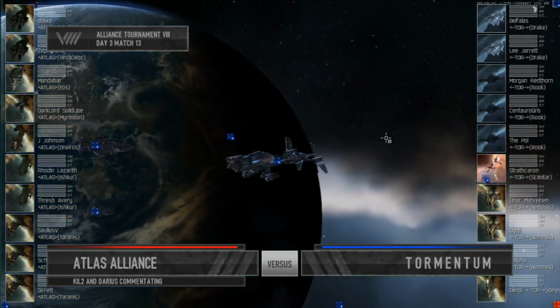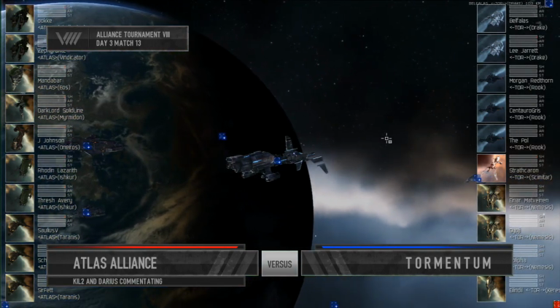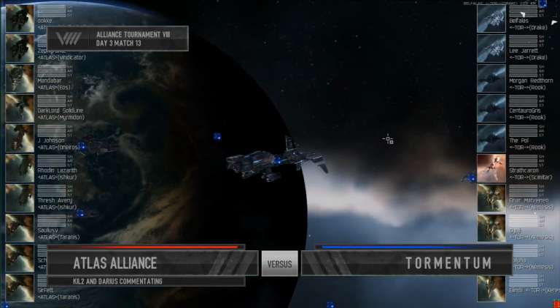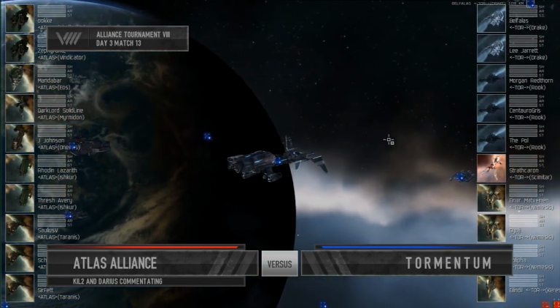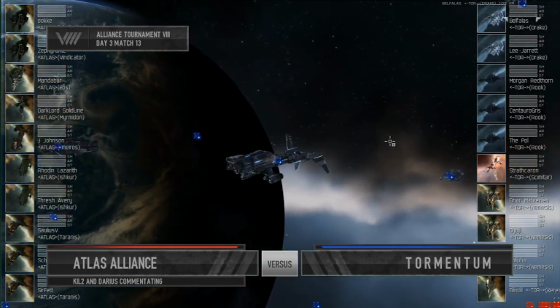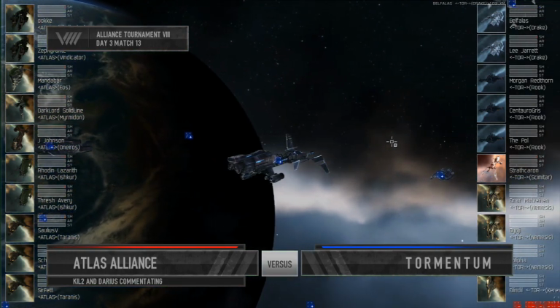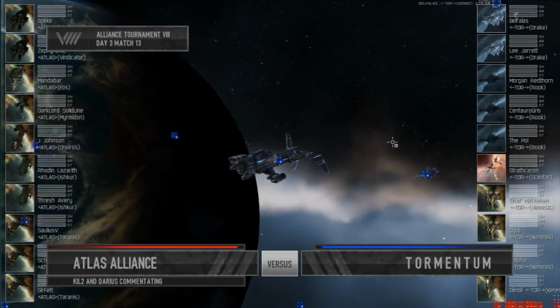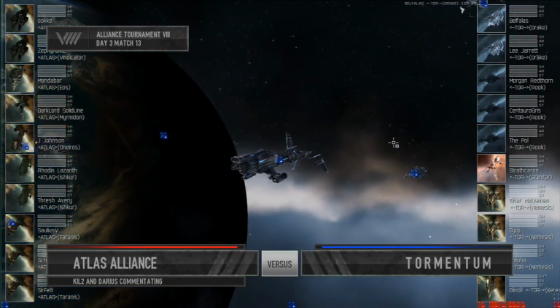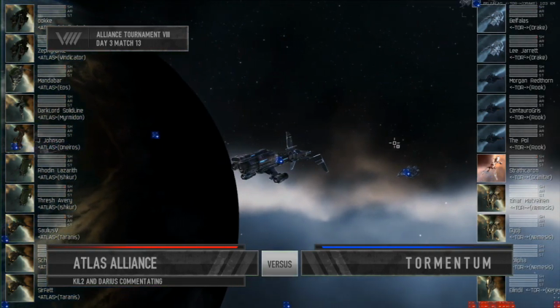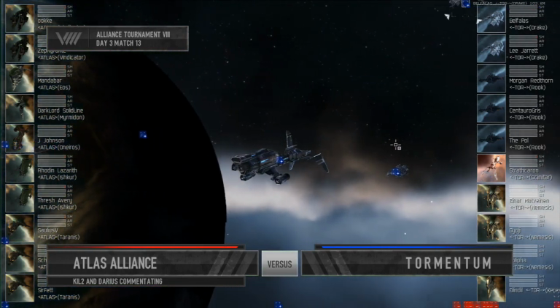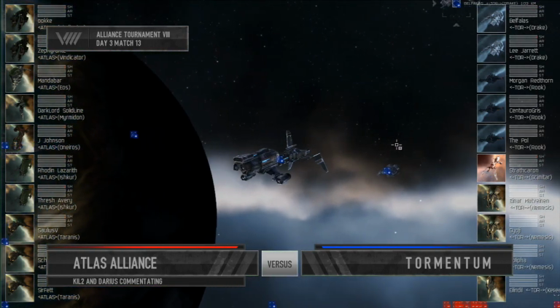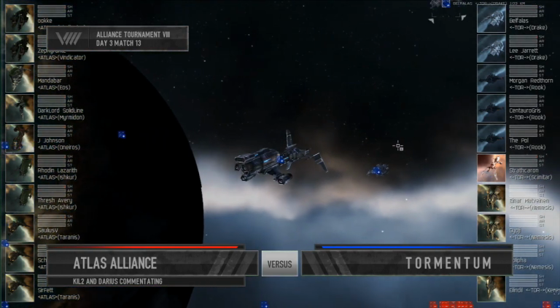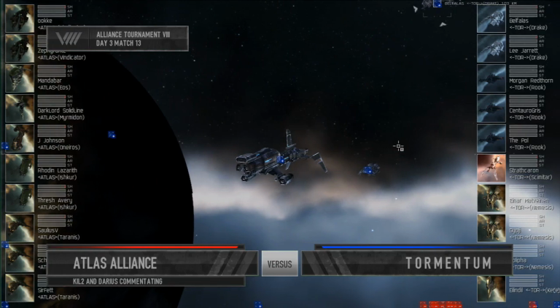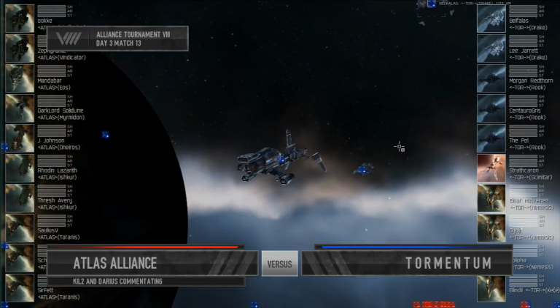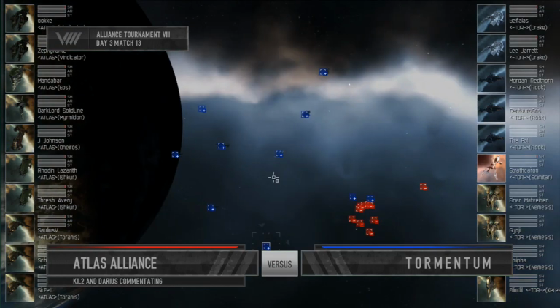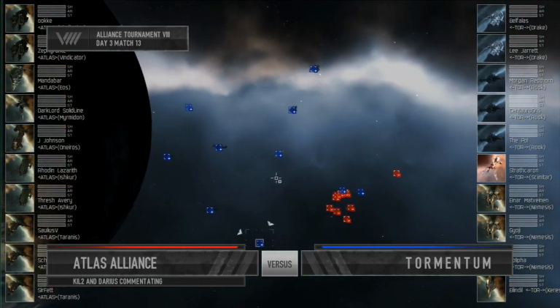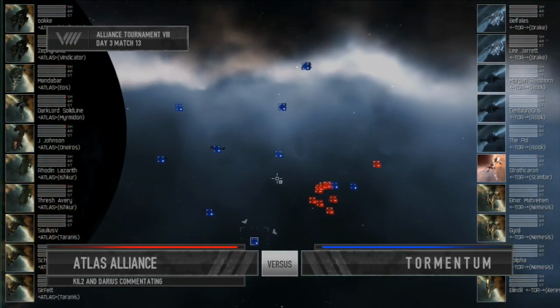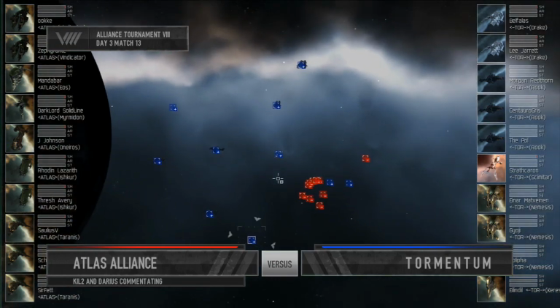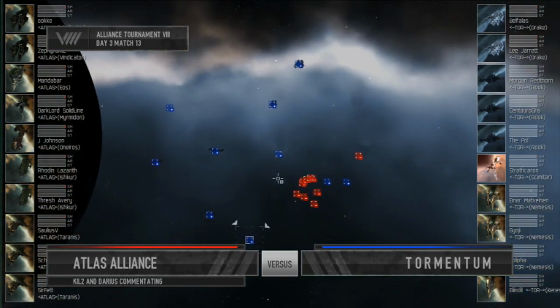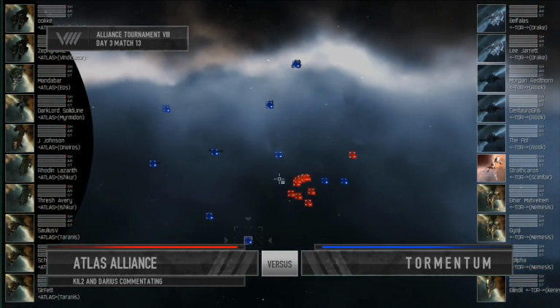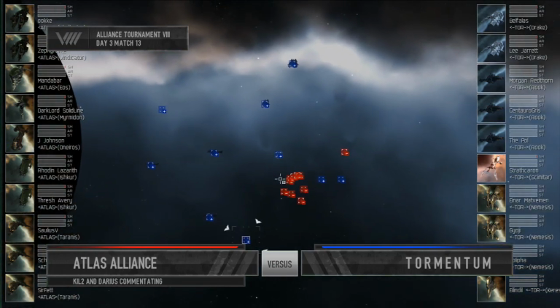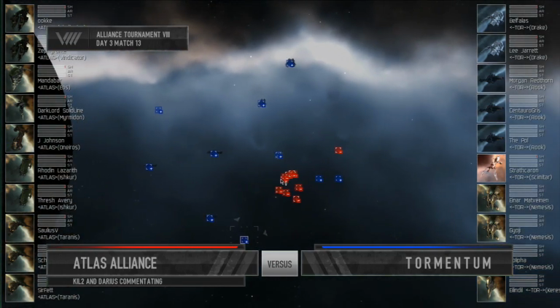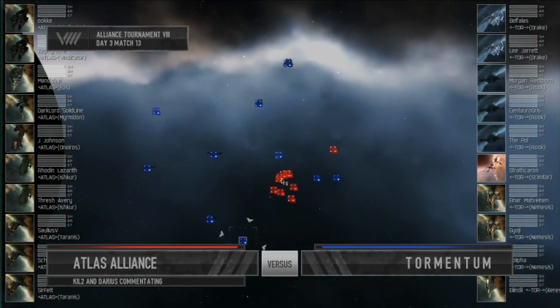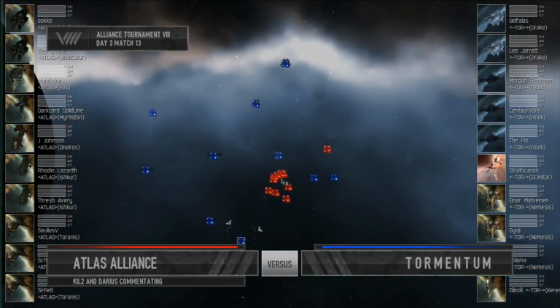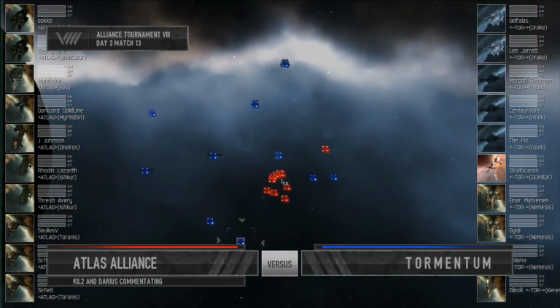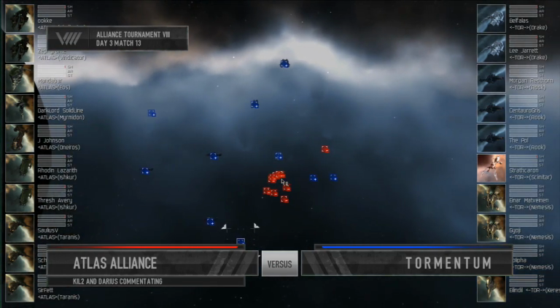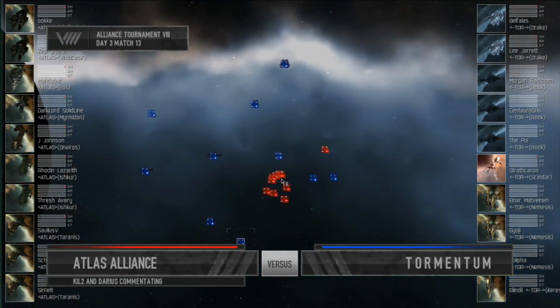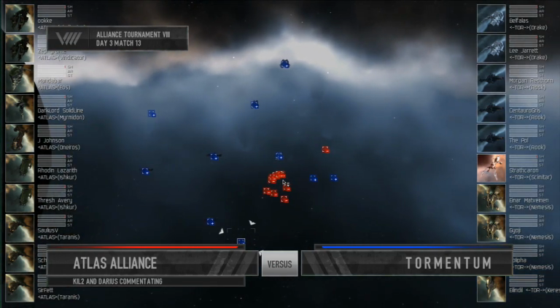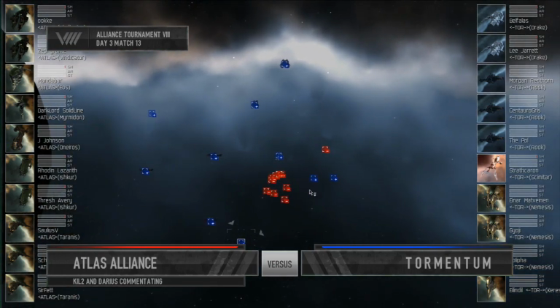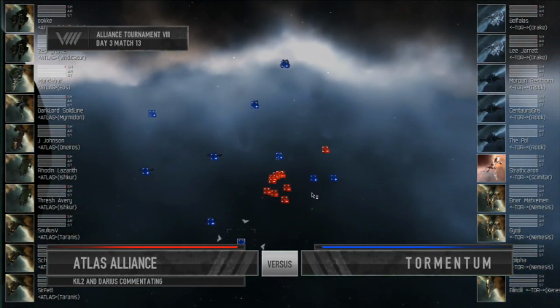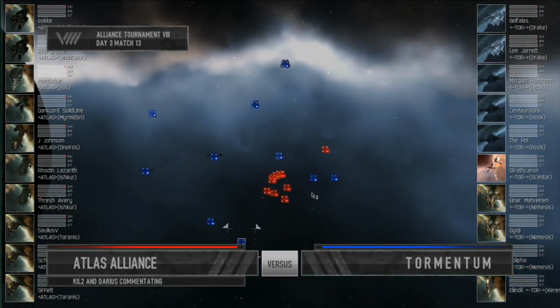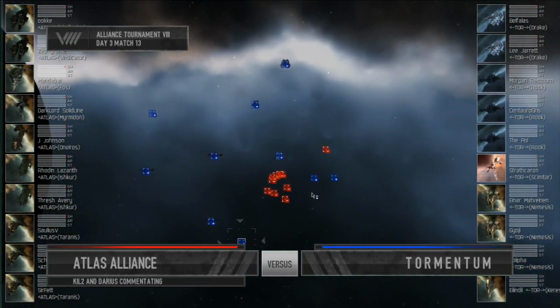Atlas in red on your left, fielding two Vindicators, an Eos, a Myrmidon, an Oneros, three Tyrannus, and two Ishkur.